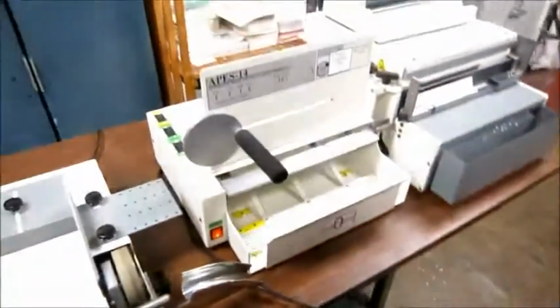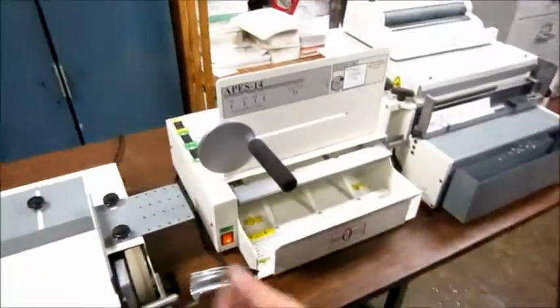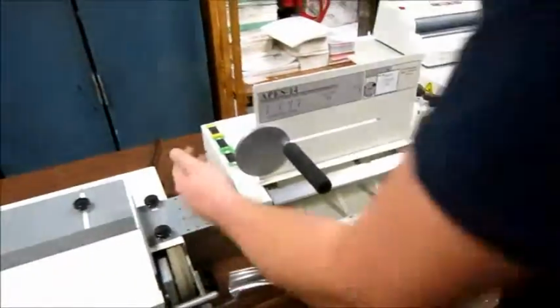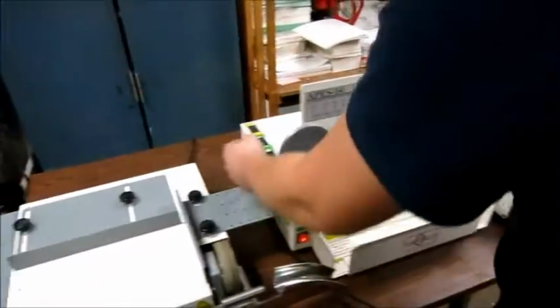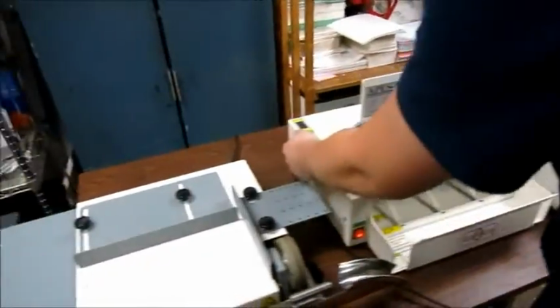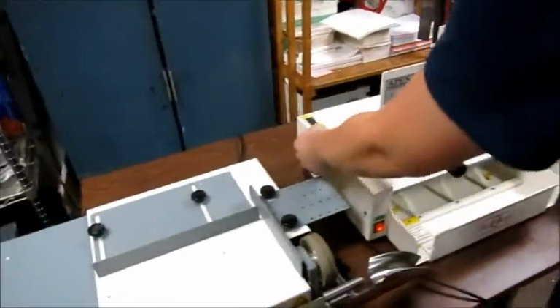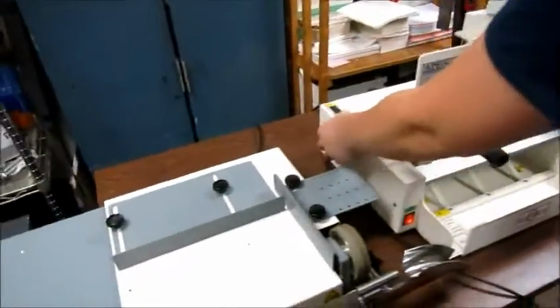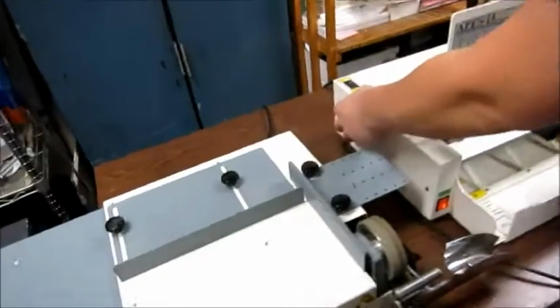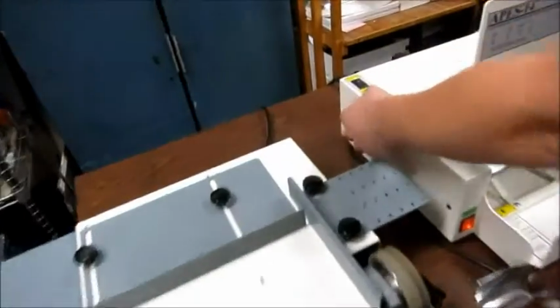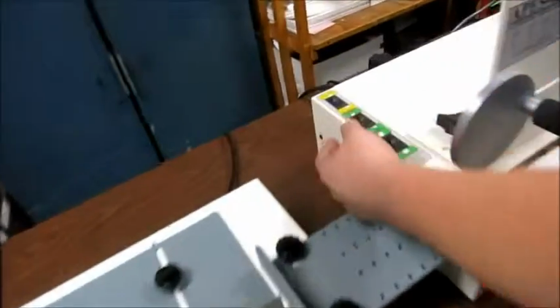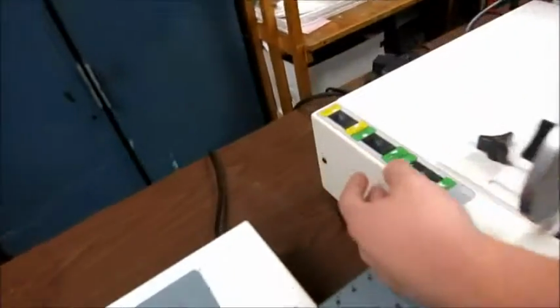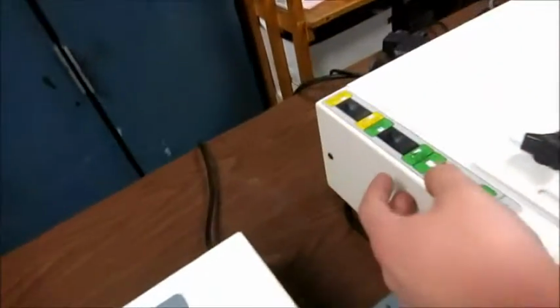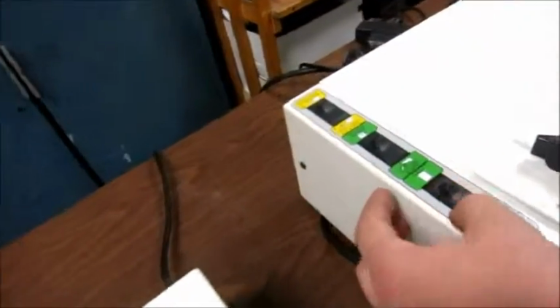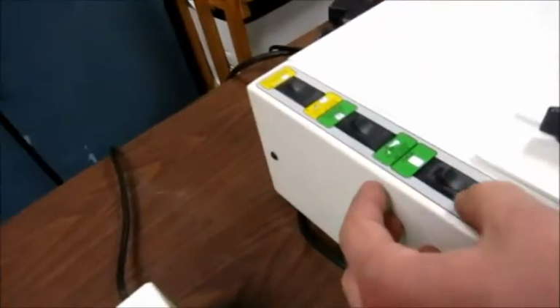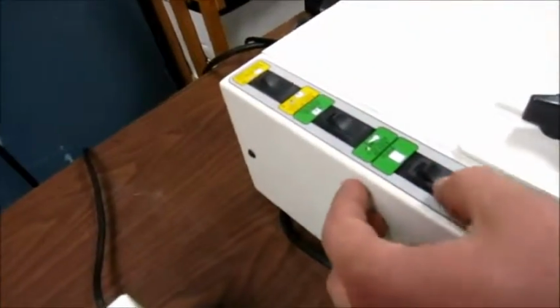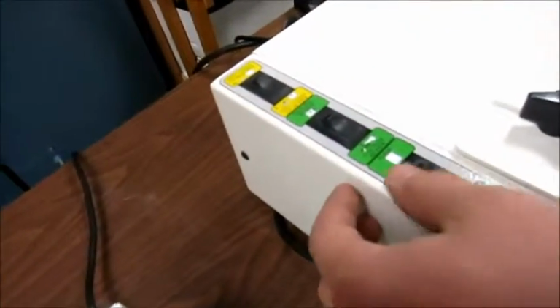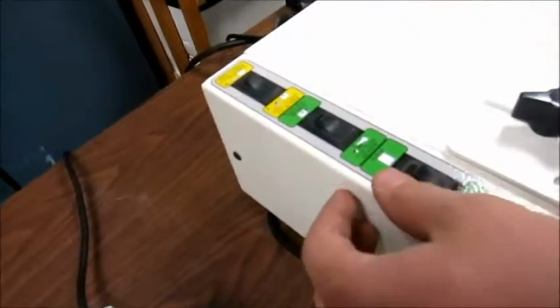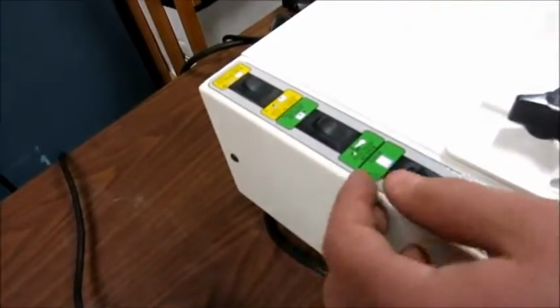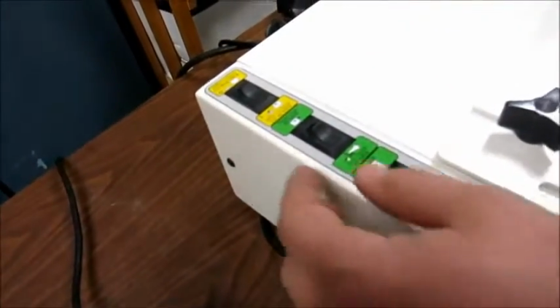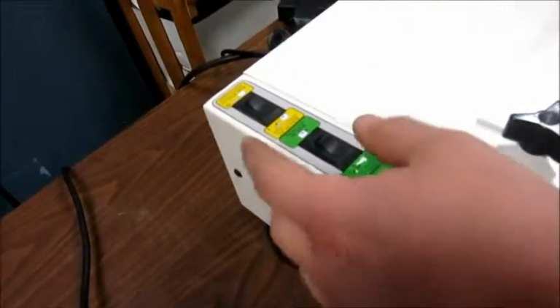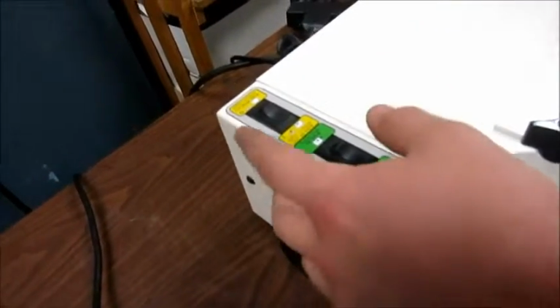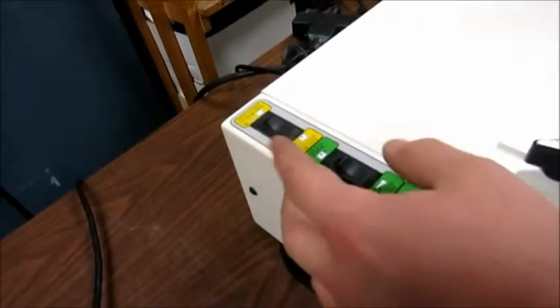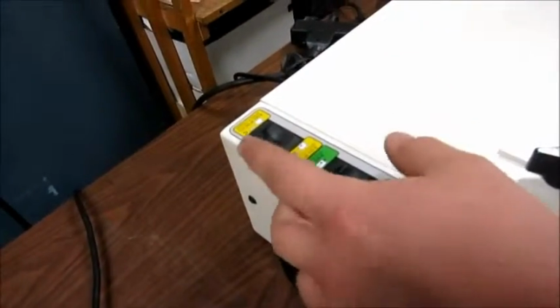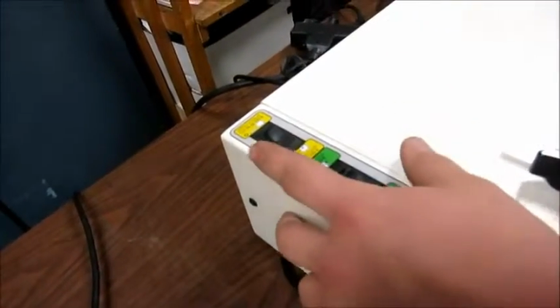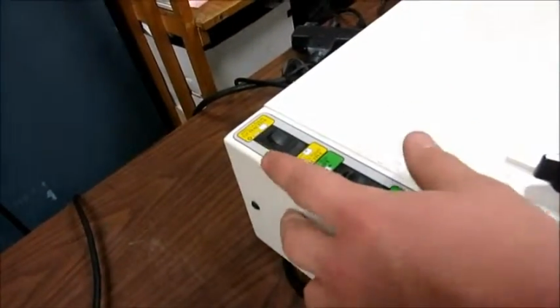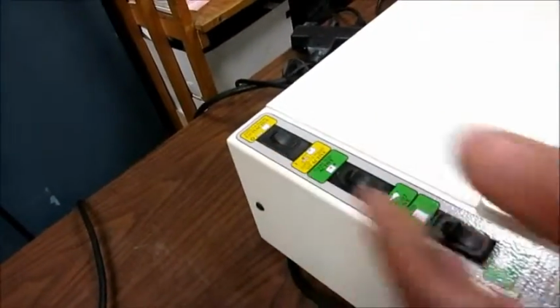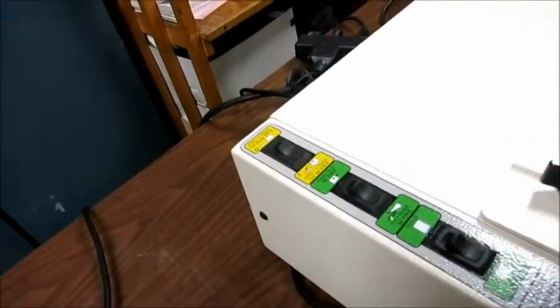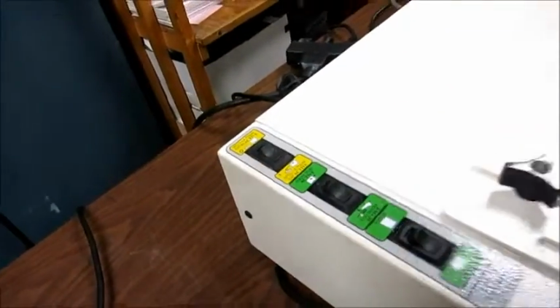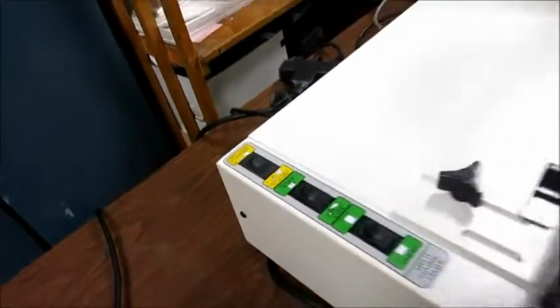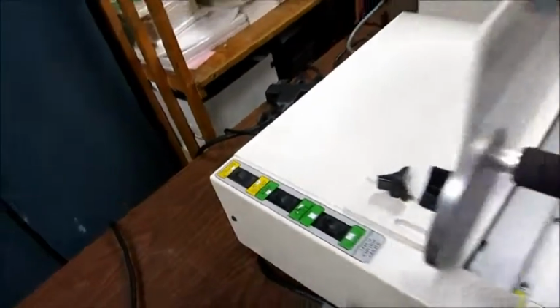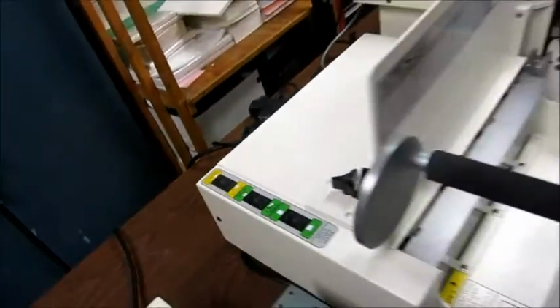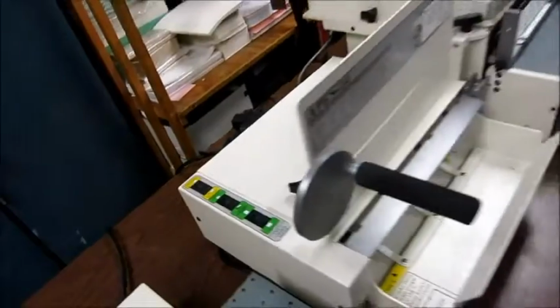There are also some options here — you can have it do landscape or portrait. You can turn that off if you don't want to use it at the current moment.